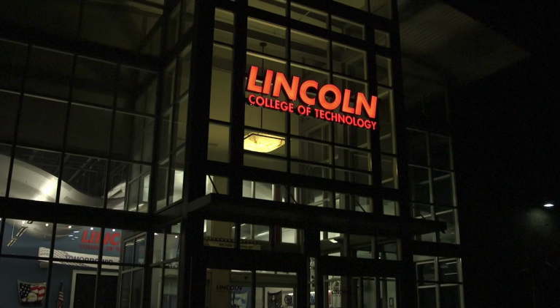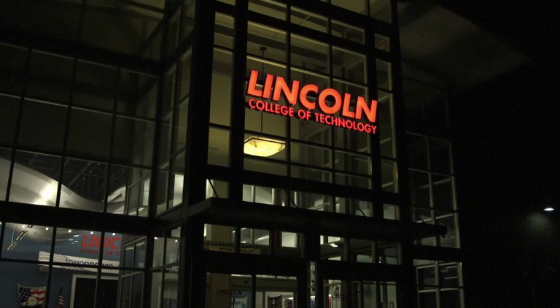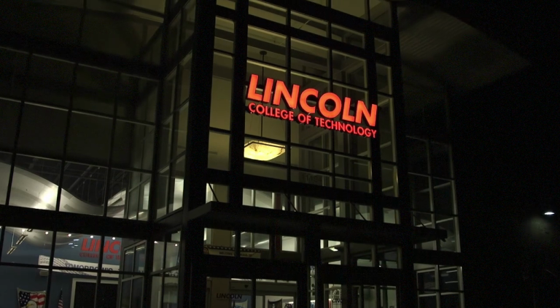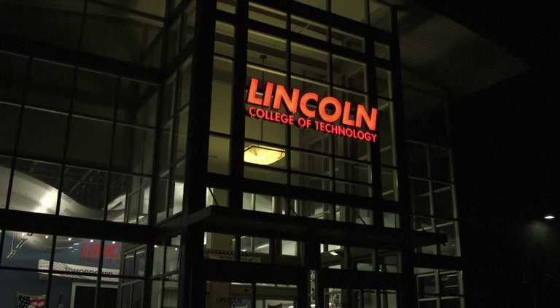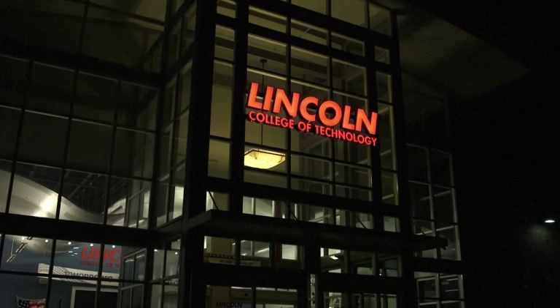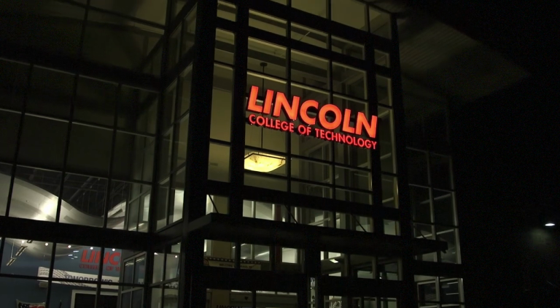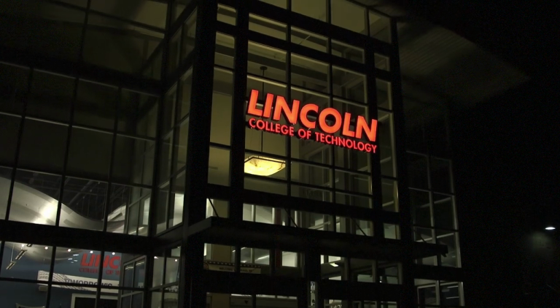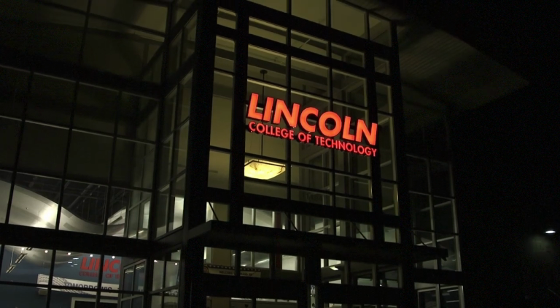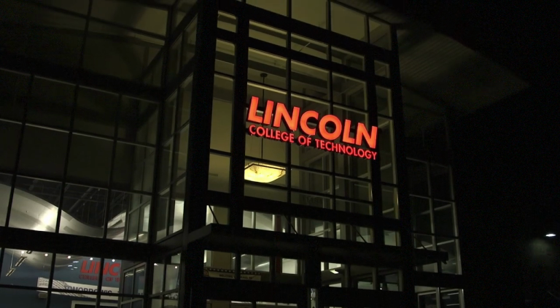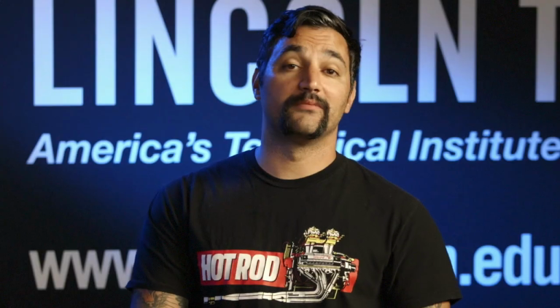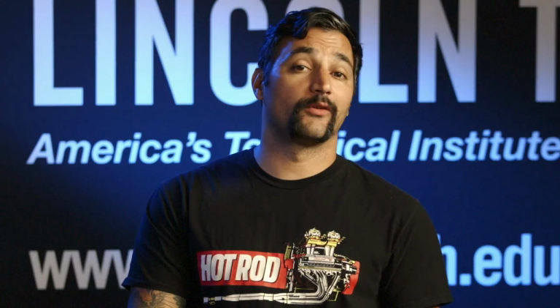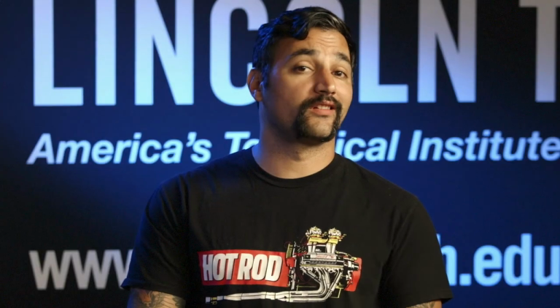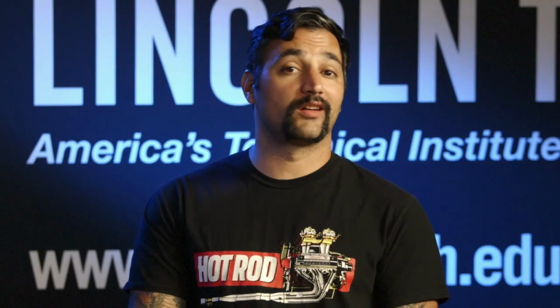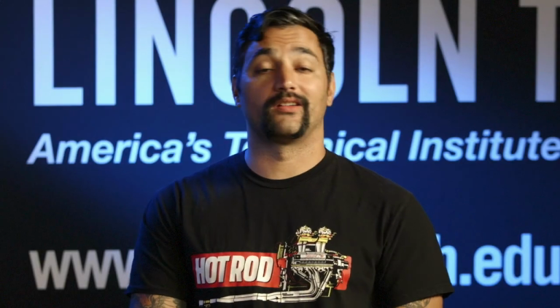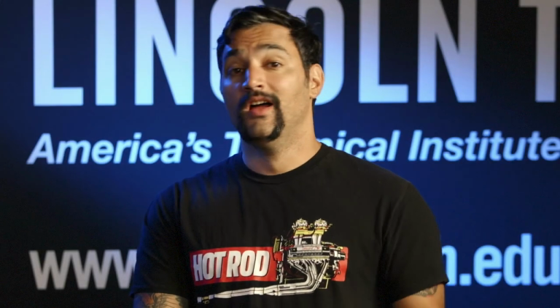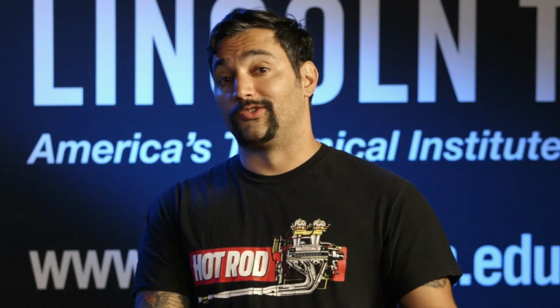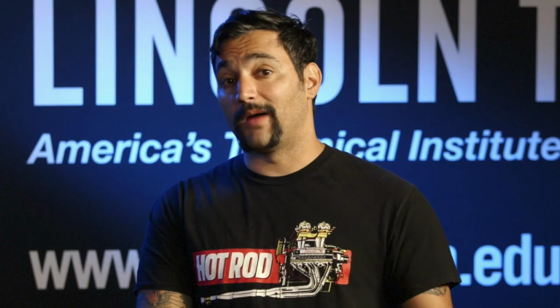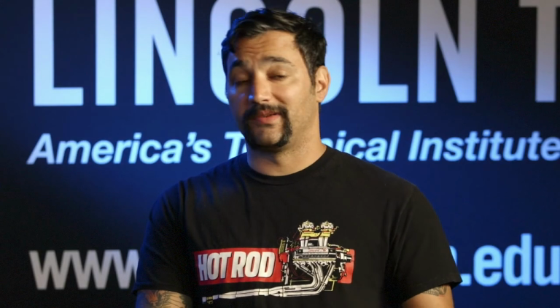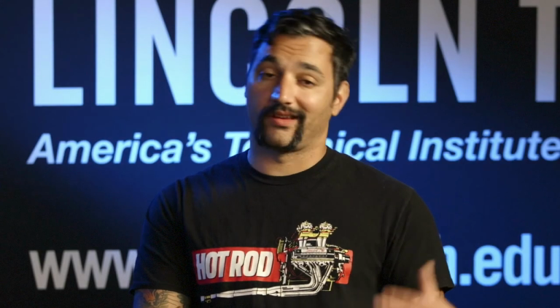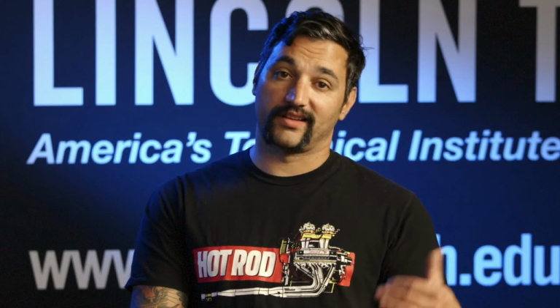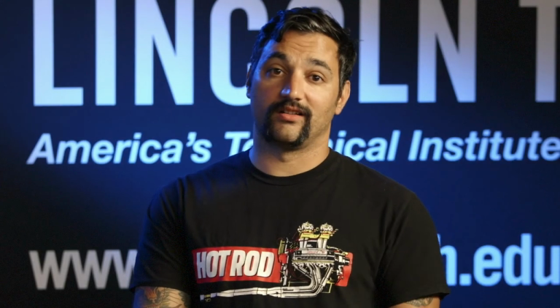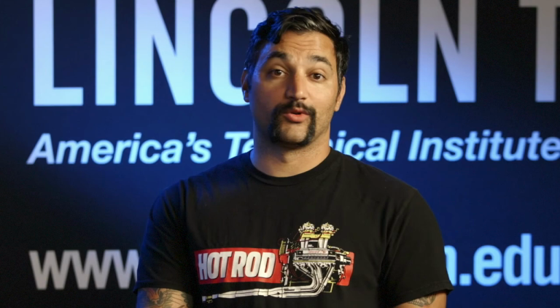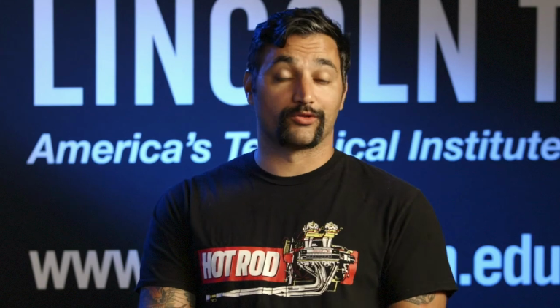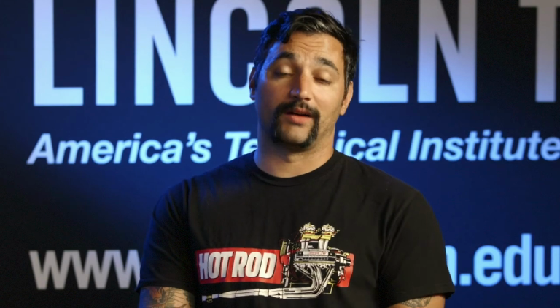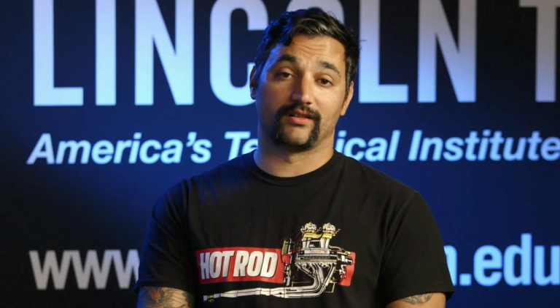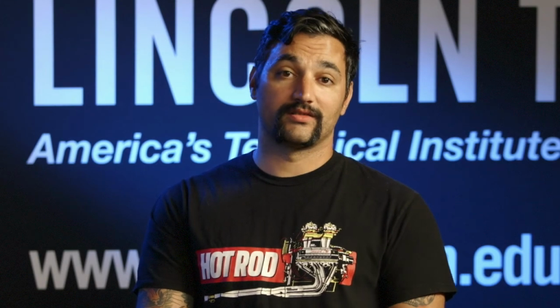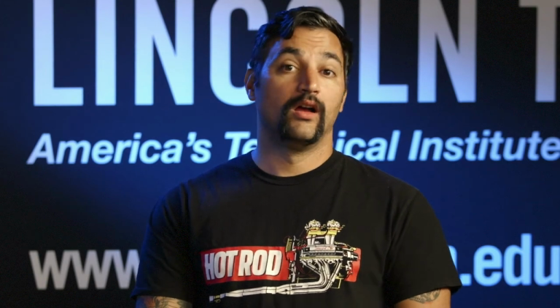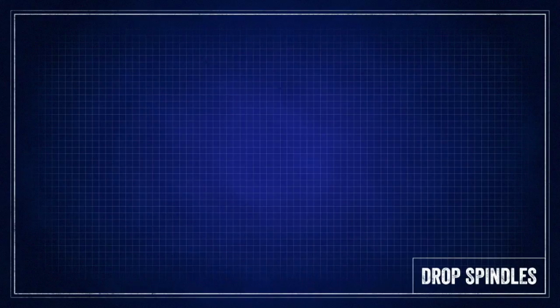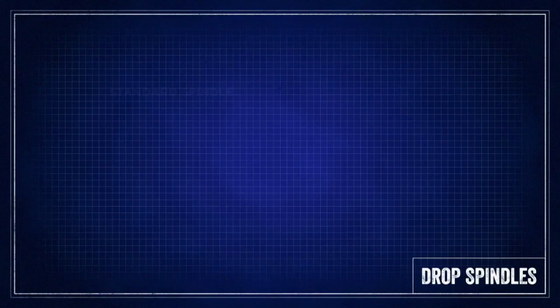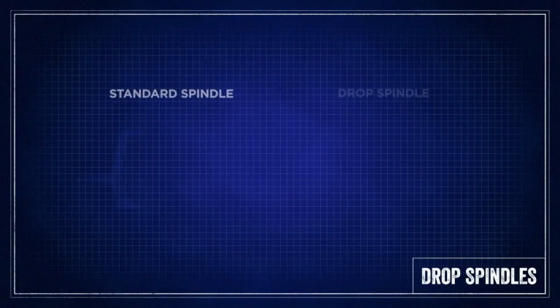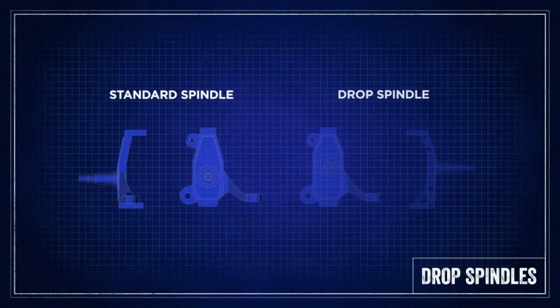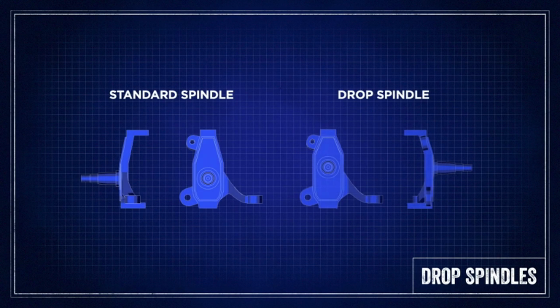Welcome back to another Lincoln Tech Tip. Today we're going to talk about drop spindles, as Lucky calls them, or drop knuckles — what they do and how they work.